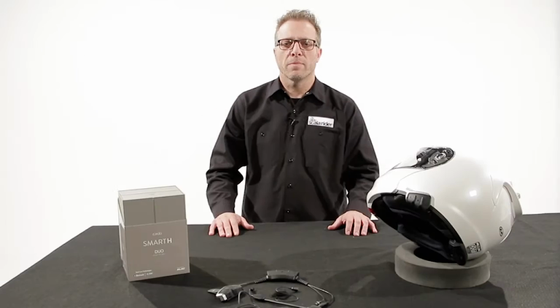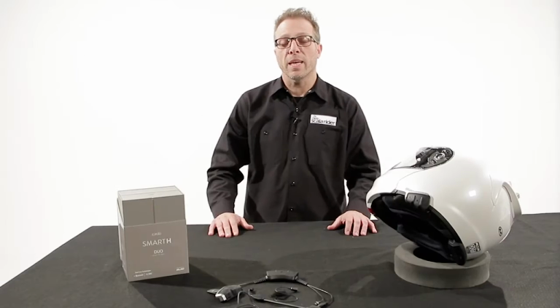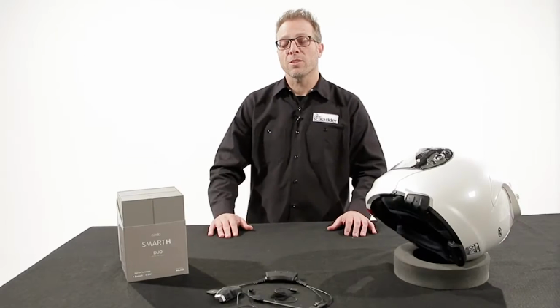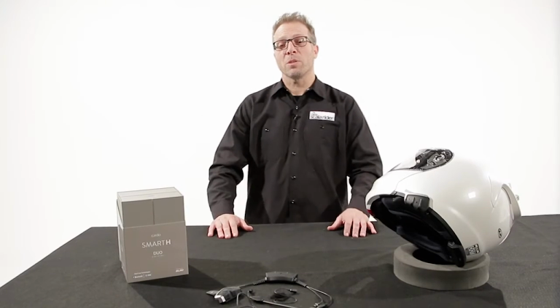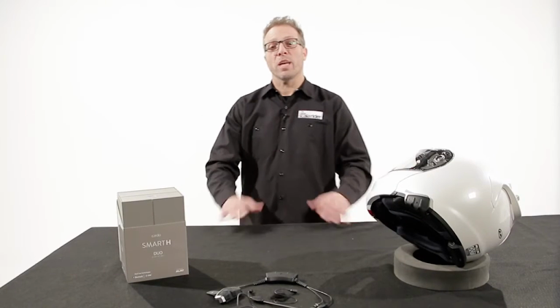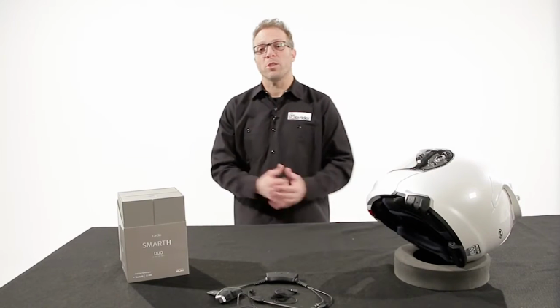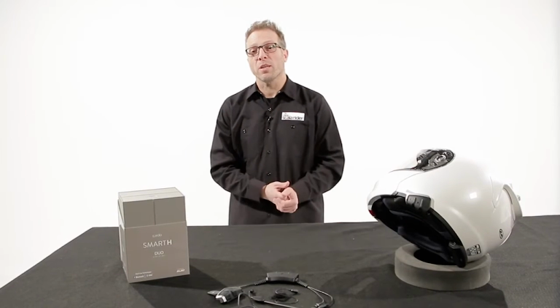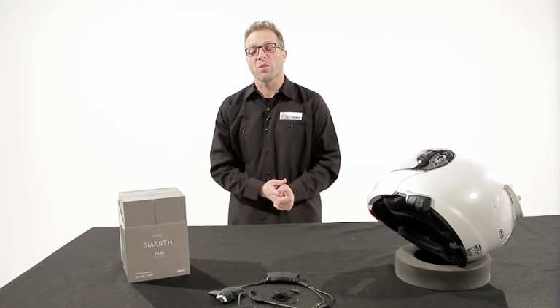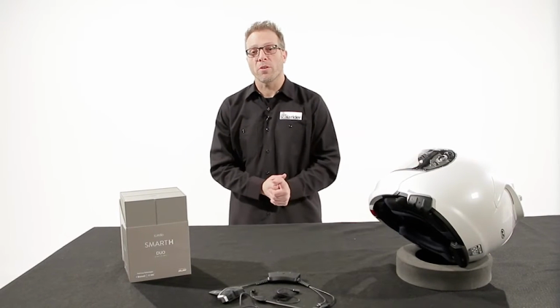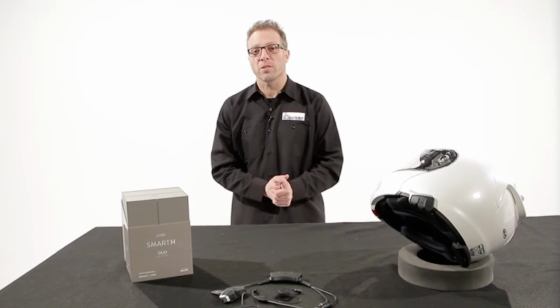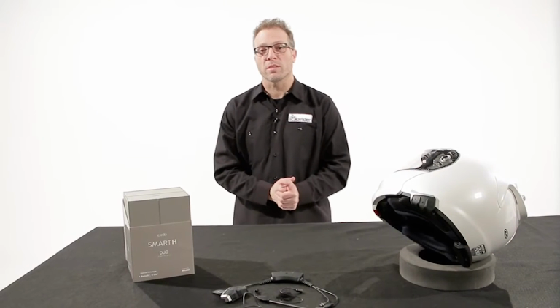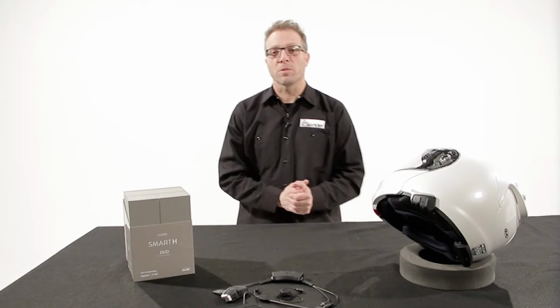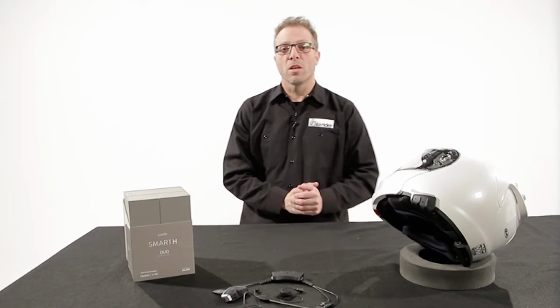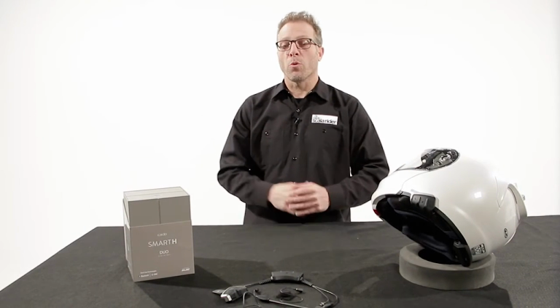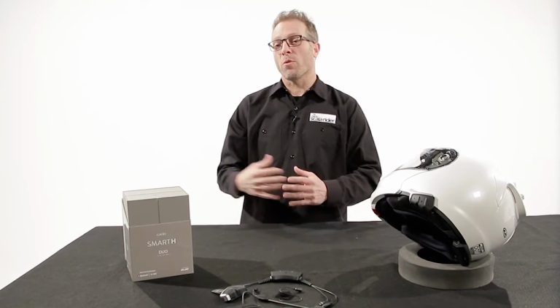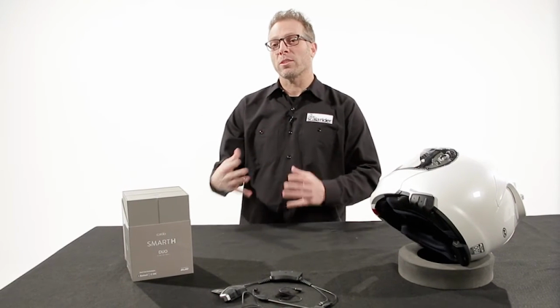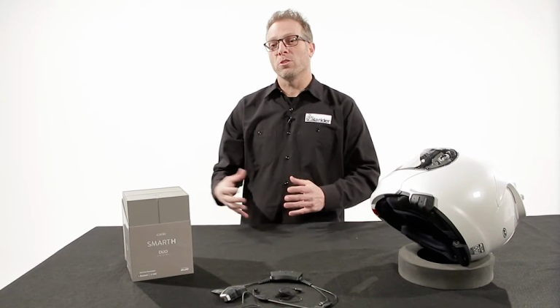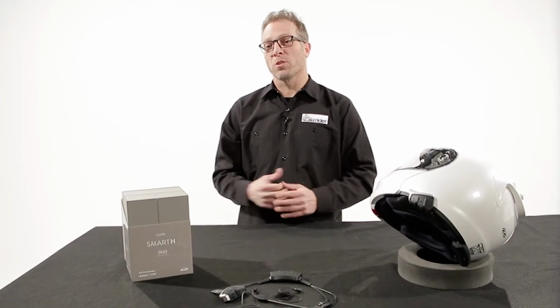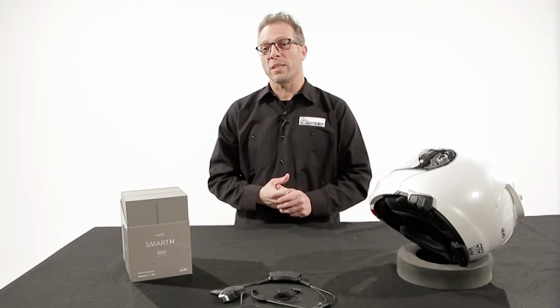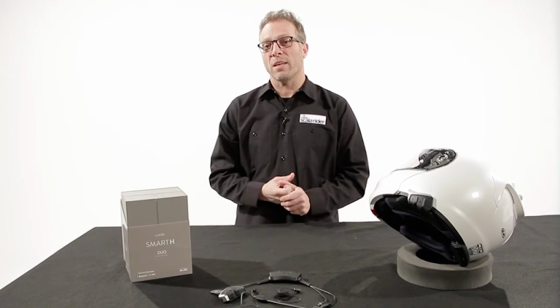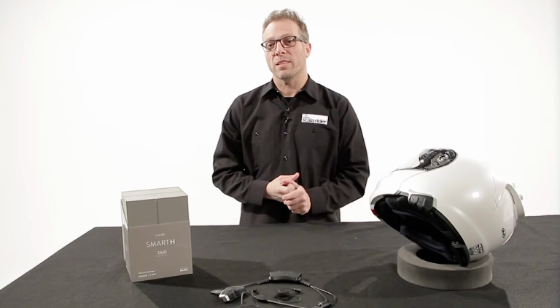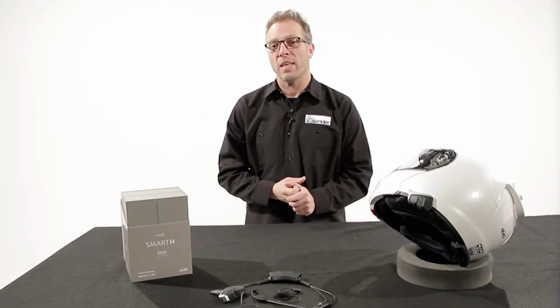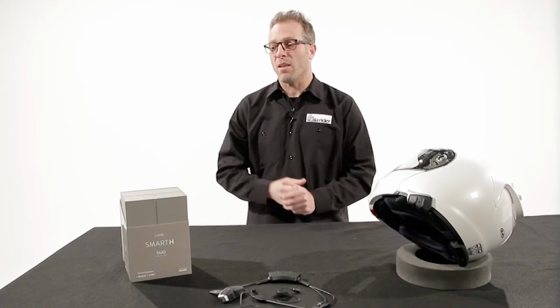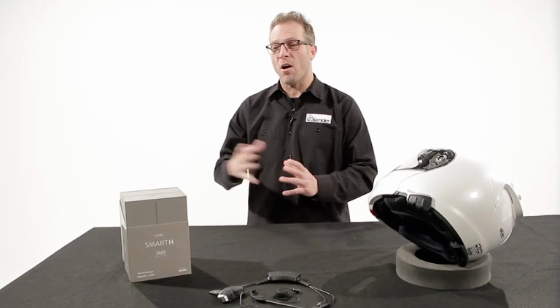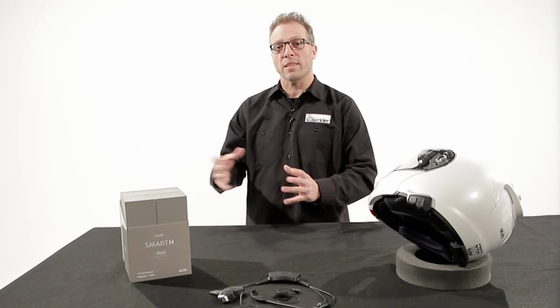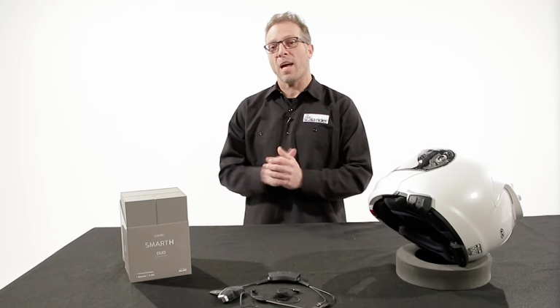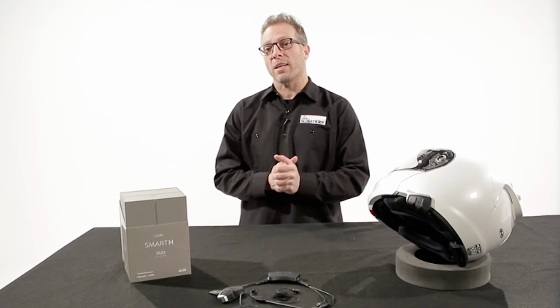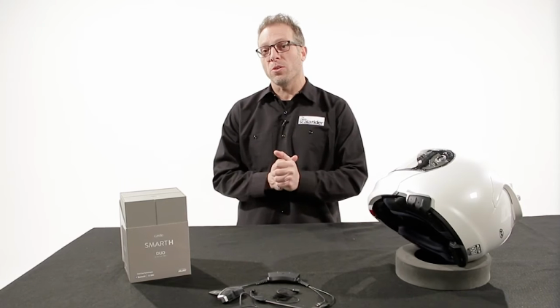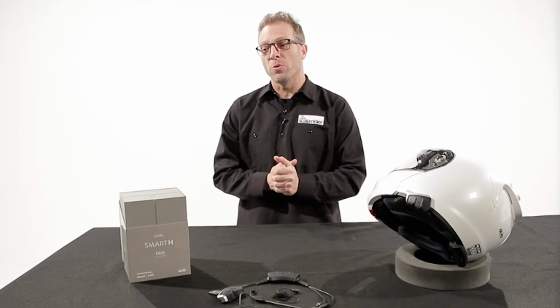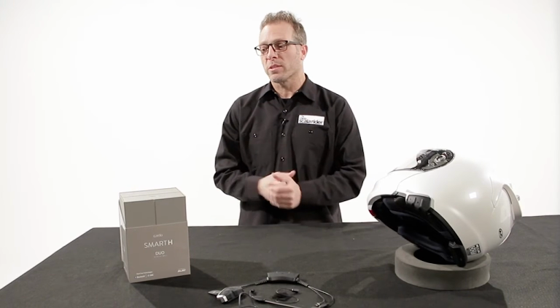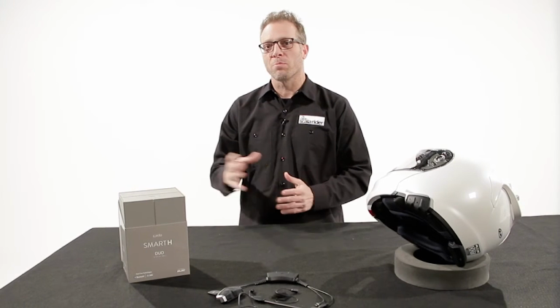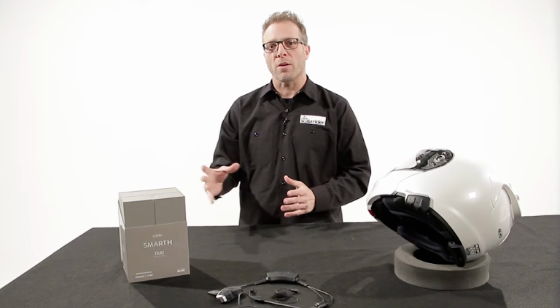This has been Jamie with Cardo Systems going over what's new for 2017 and the exciting new Smart.